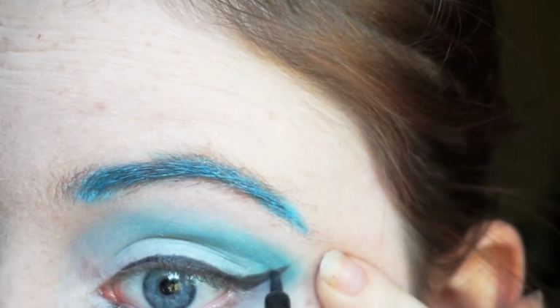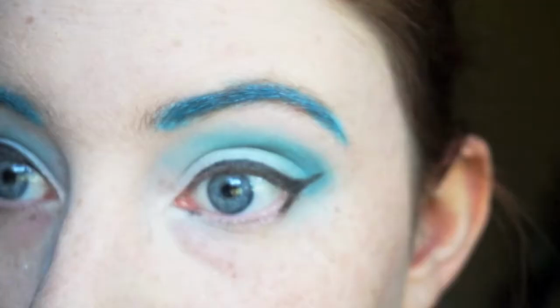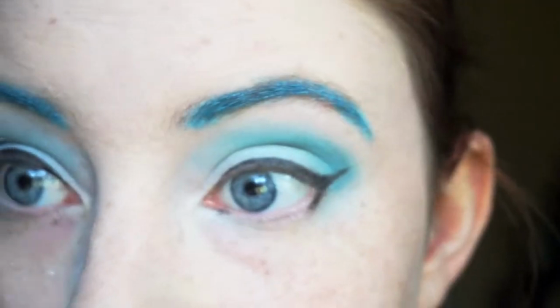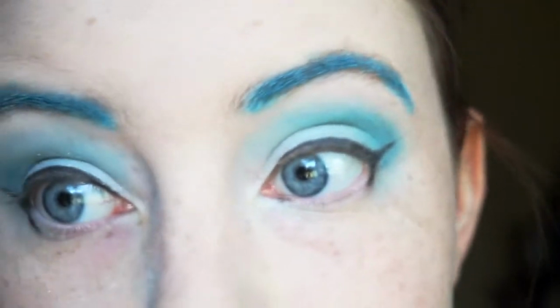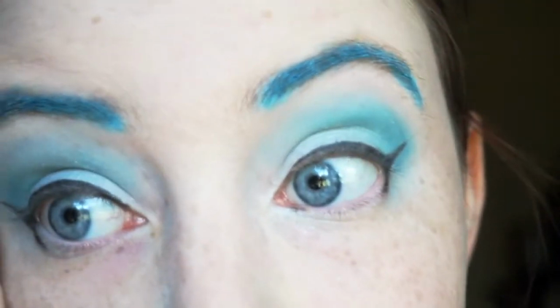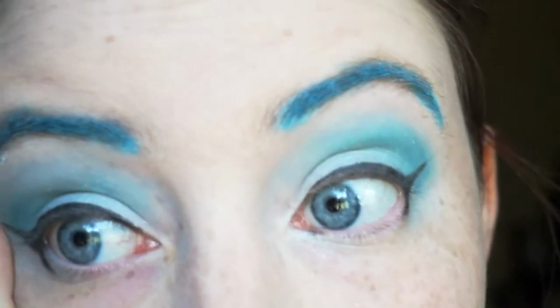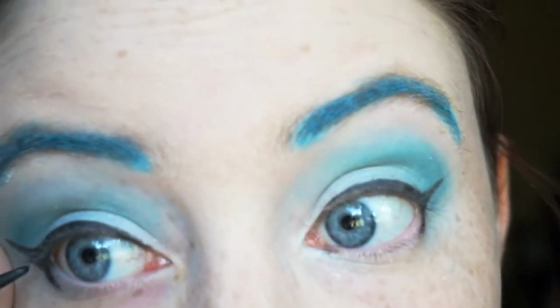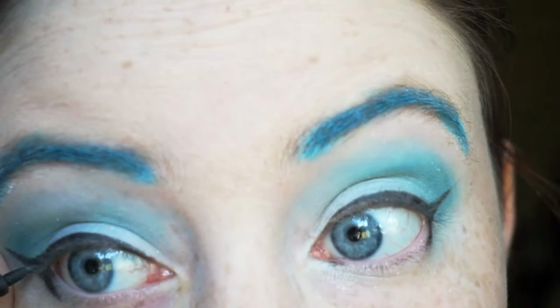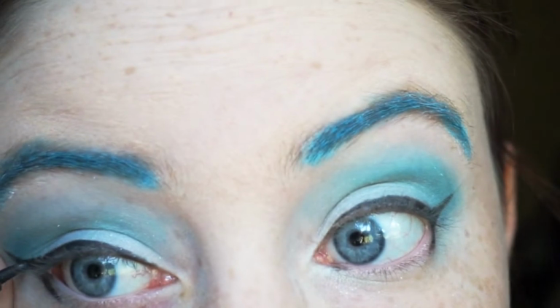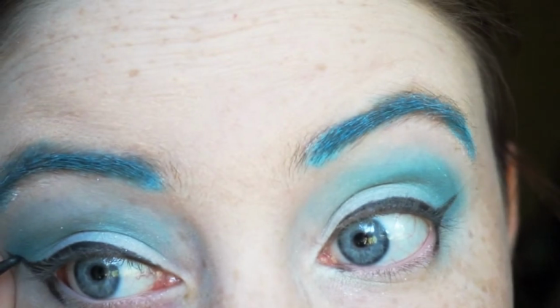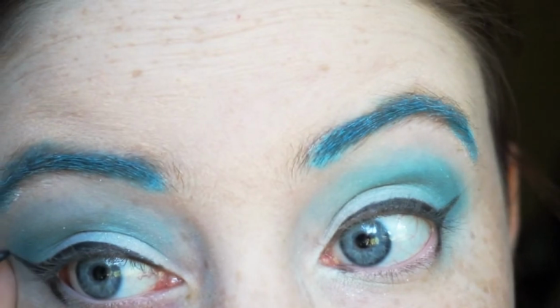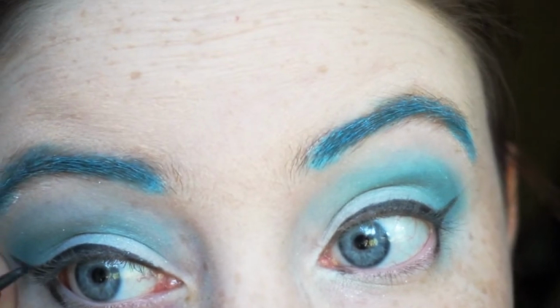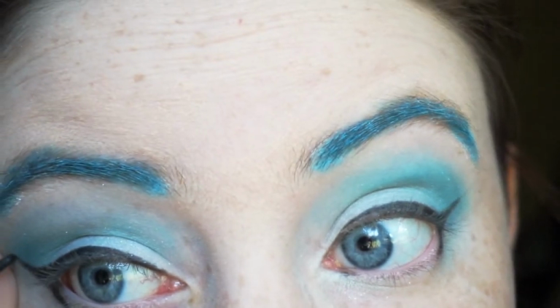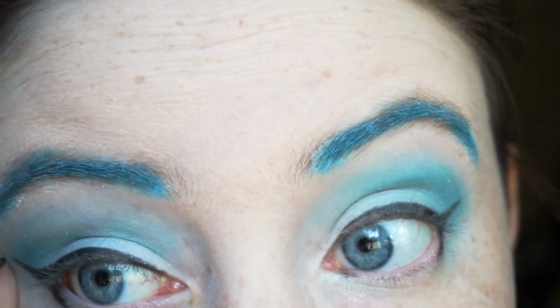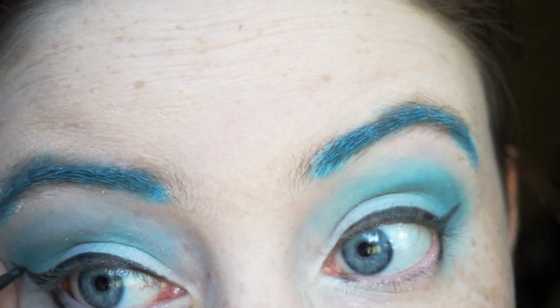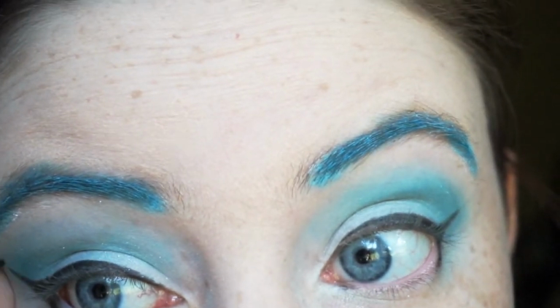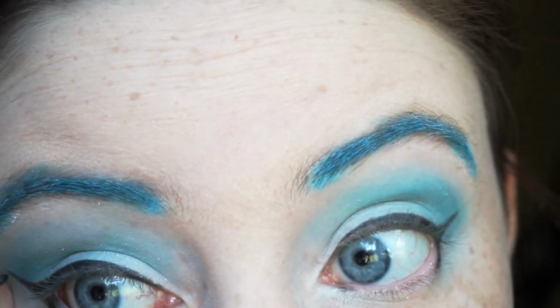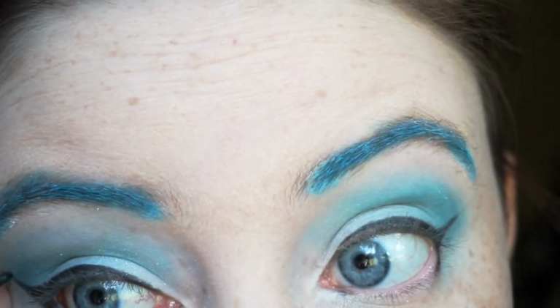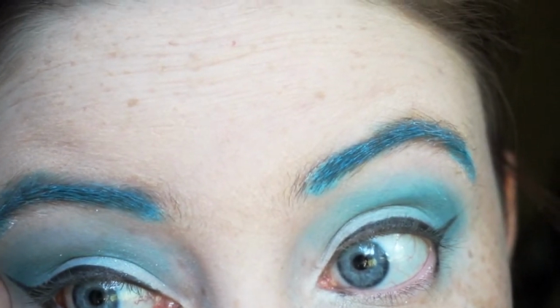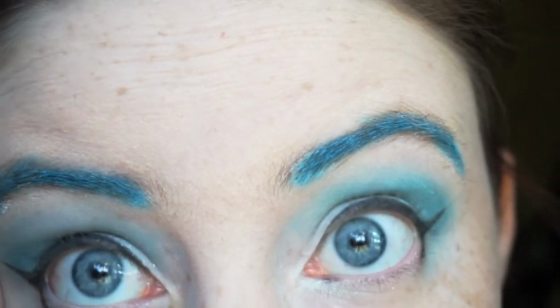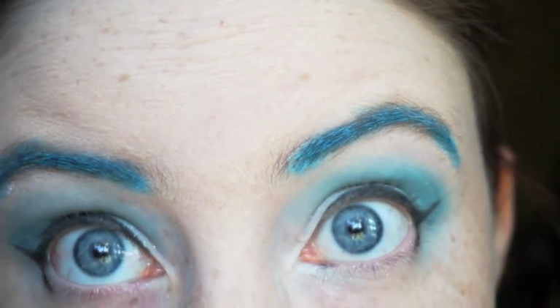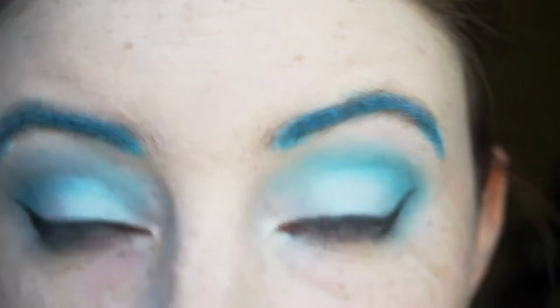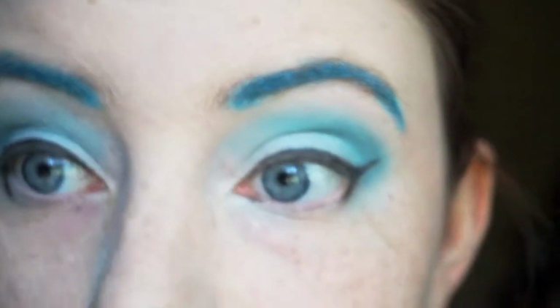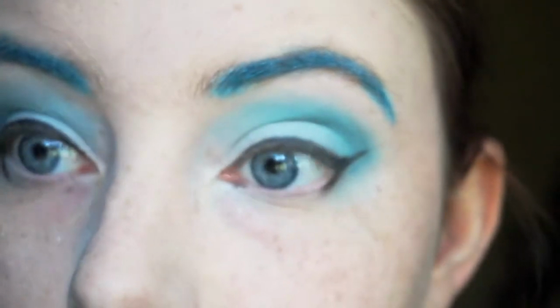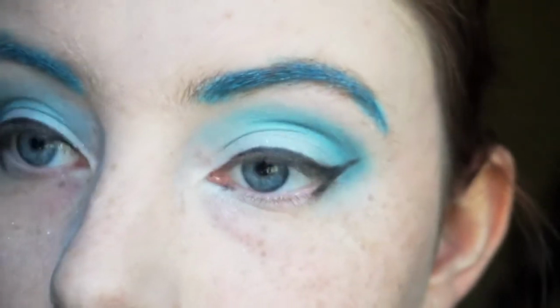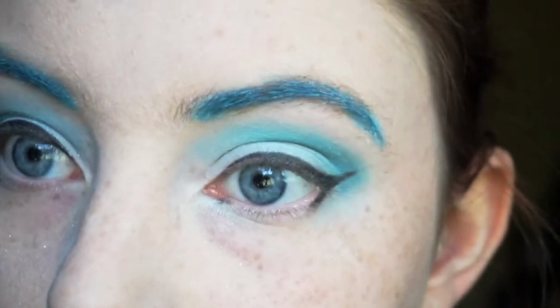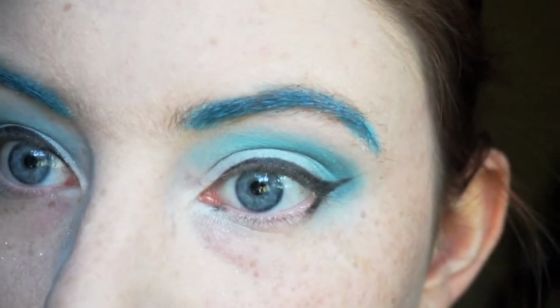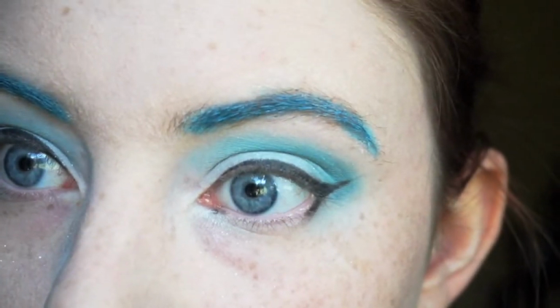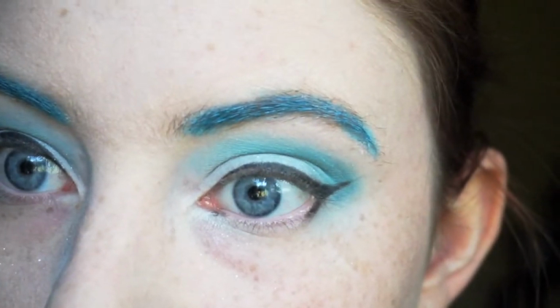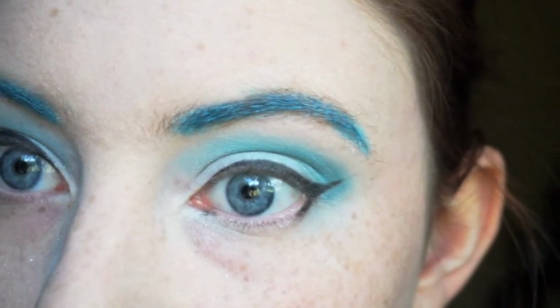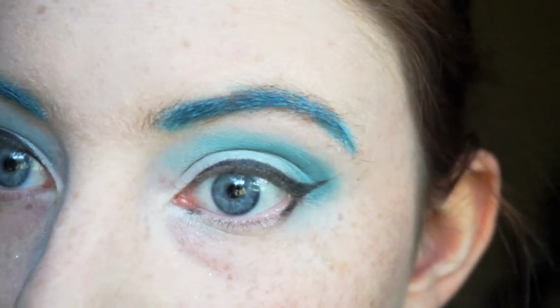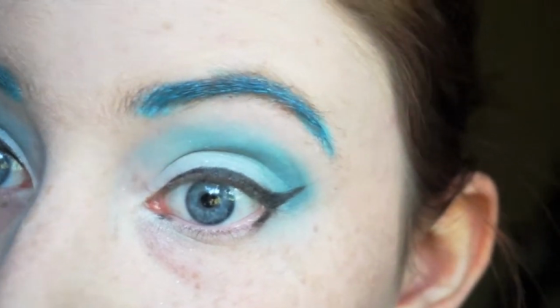It doesn't have to be overwhelming but we want to give that little bit of a wing to open up the eye. Touch up any places that you might have missed. My marker is running out of ink a little bit so I've got to go back a couple times.